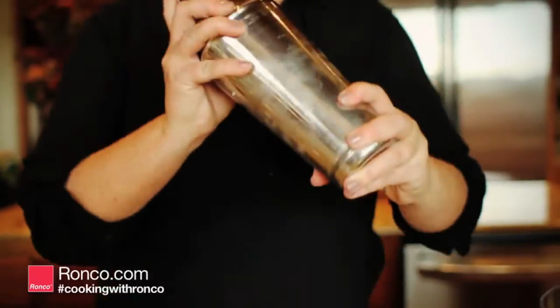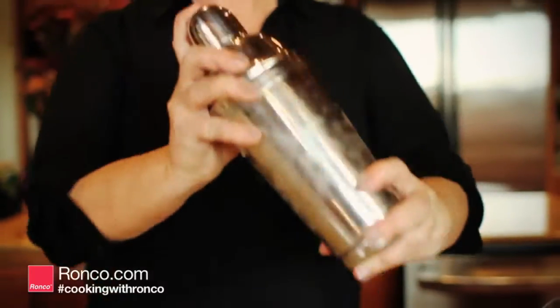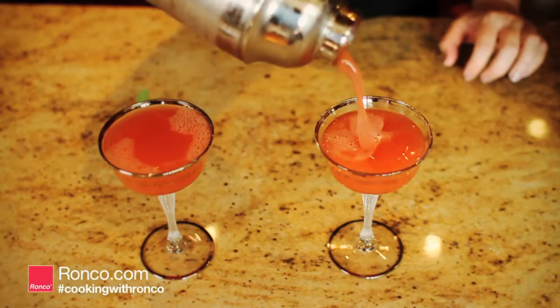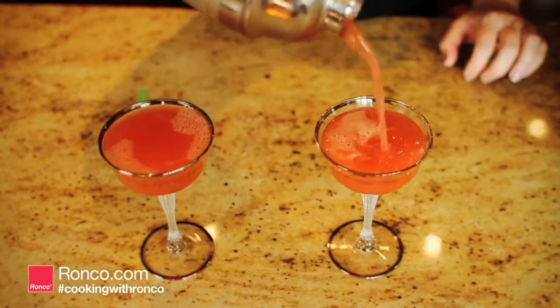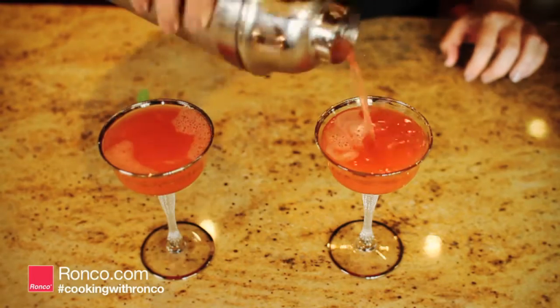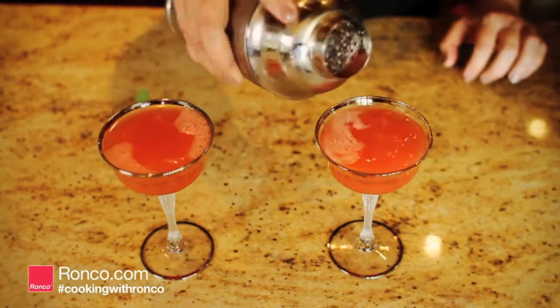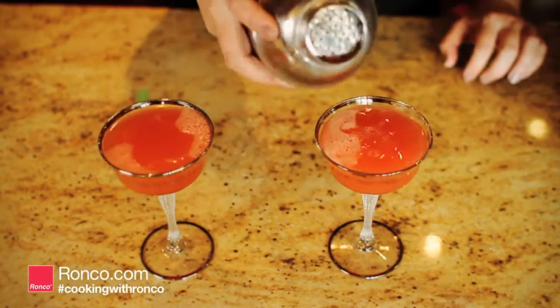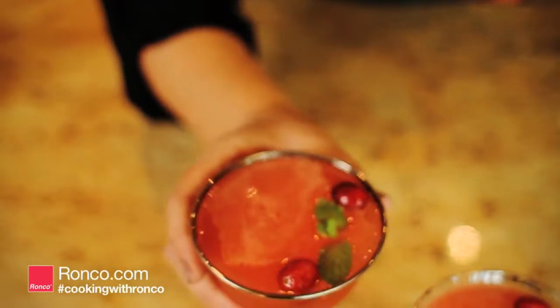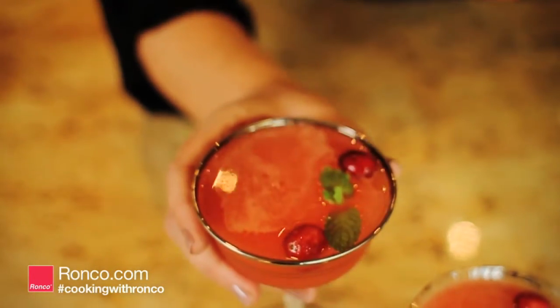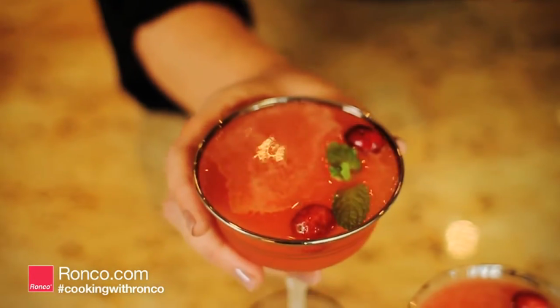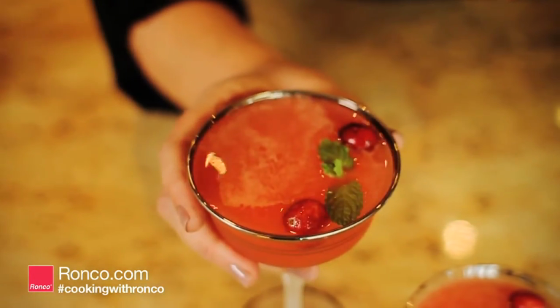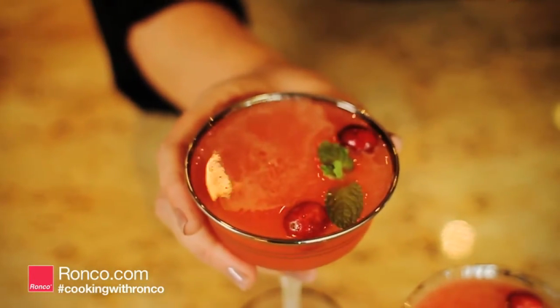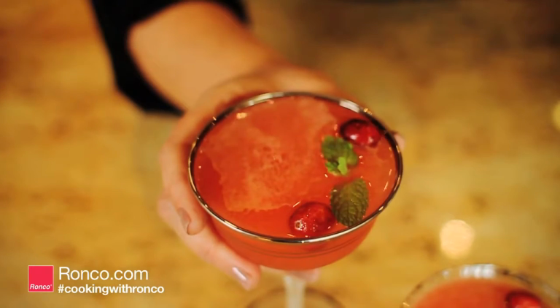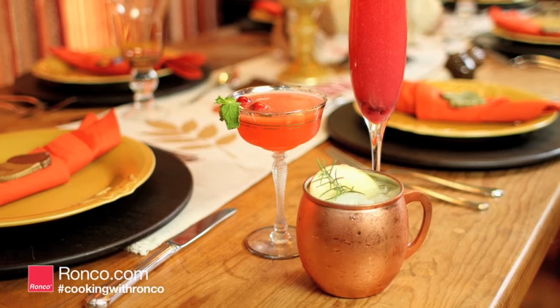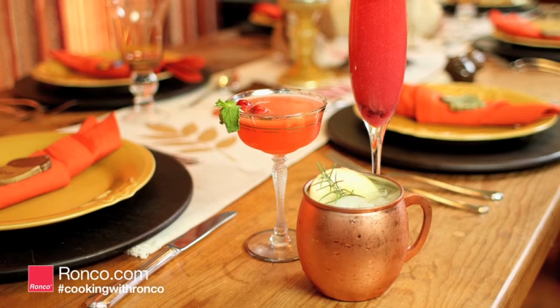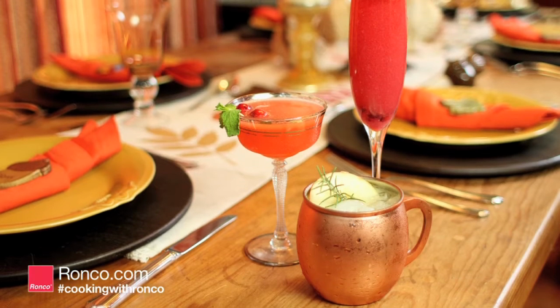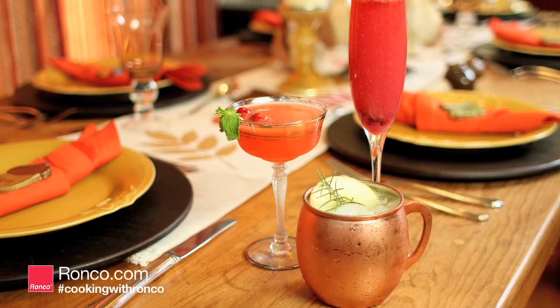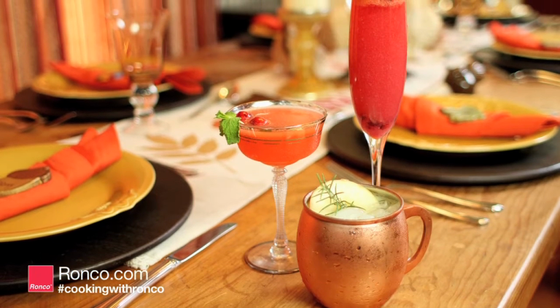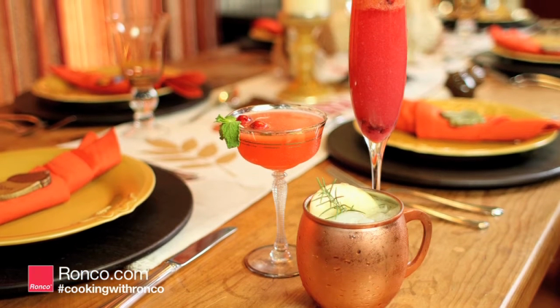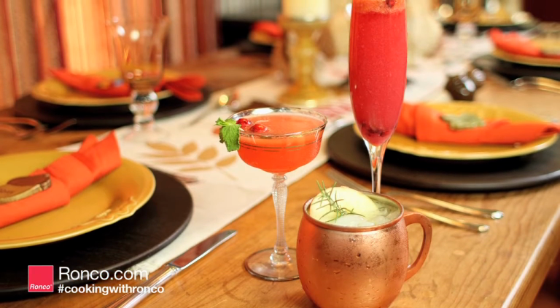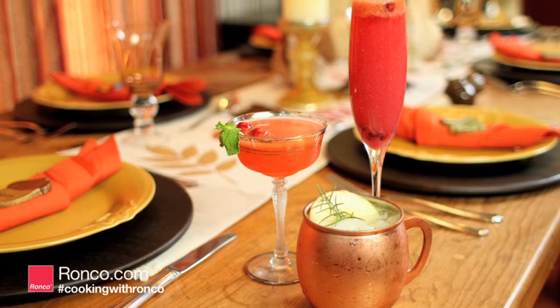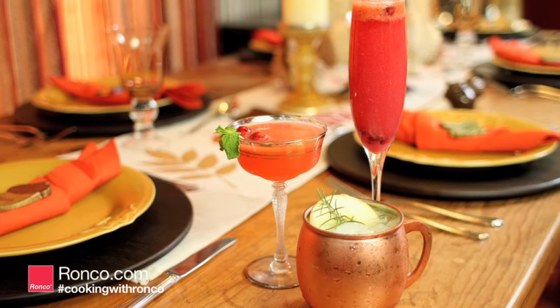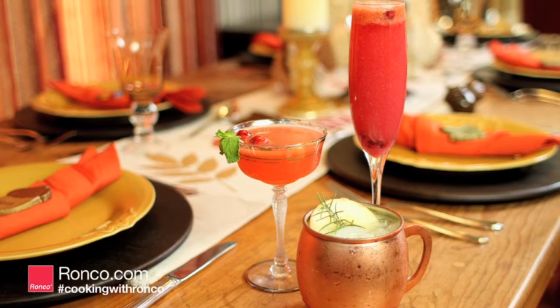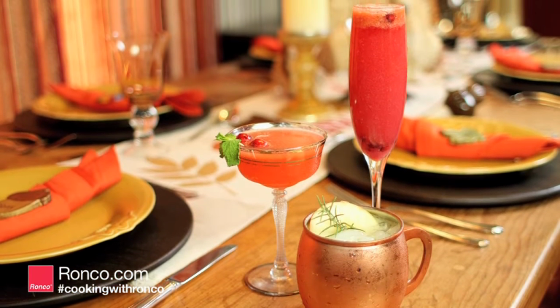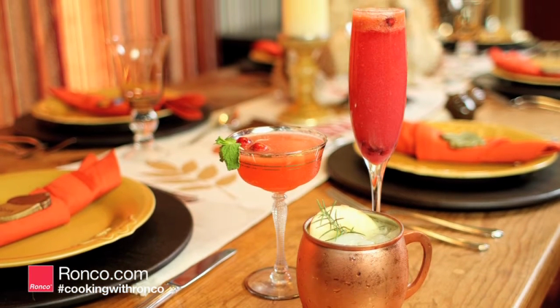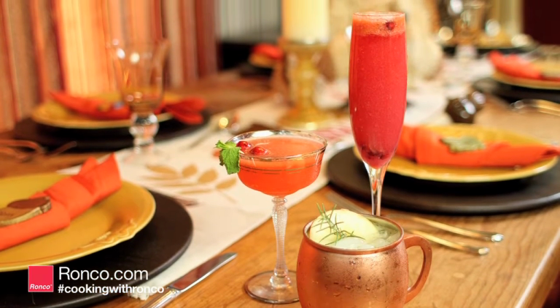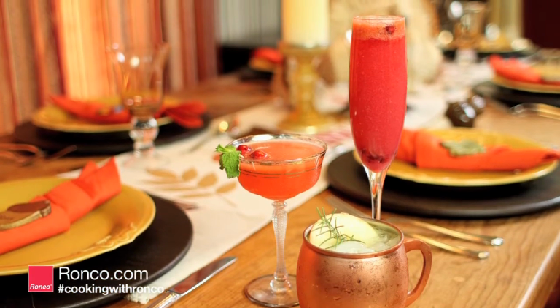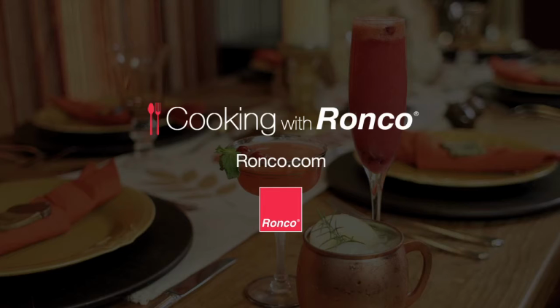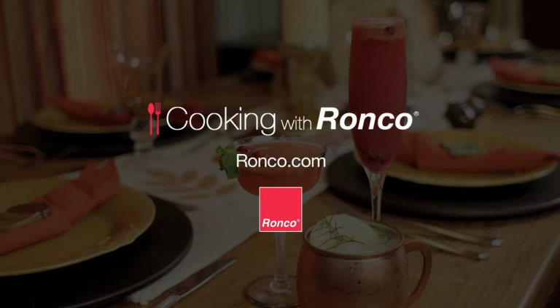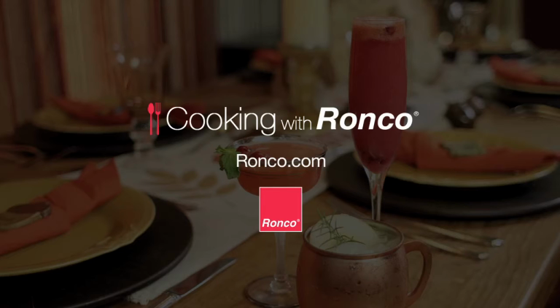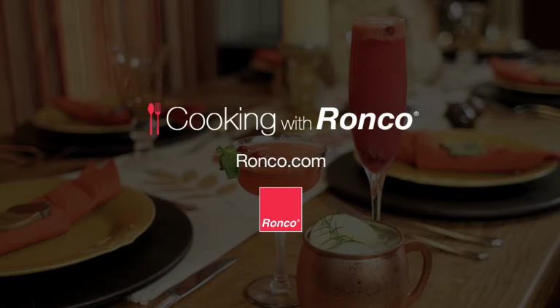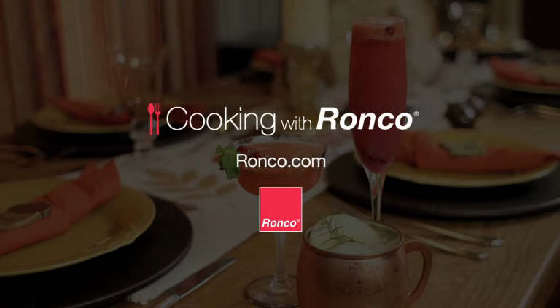Garnish with cranberries and mint. For these recipes and many more, visit our blog, Cooking with Ronco.